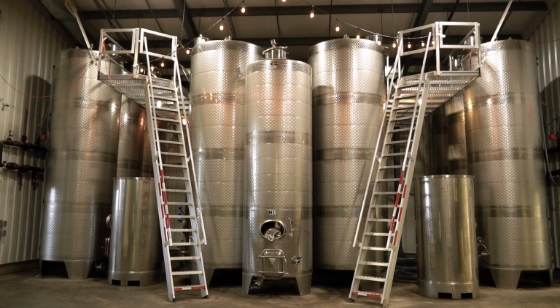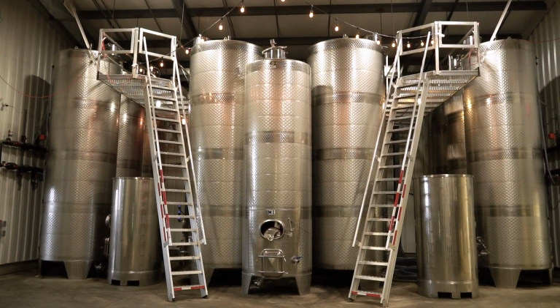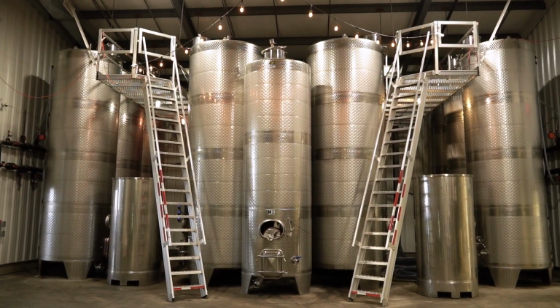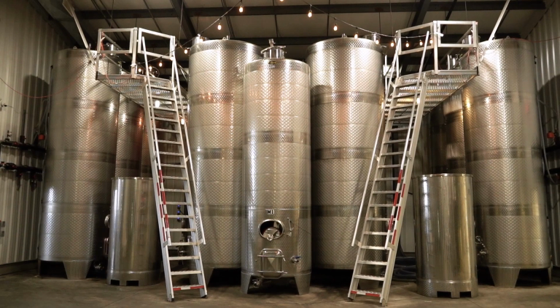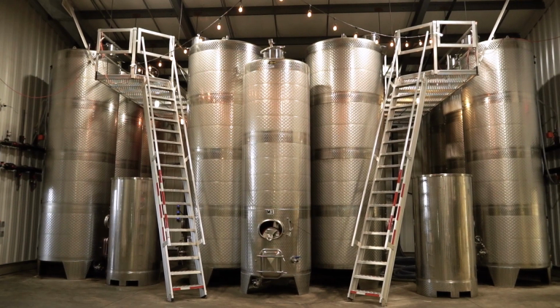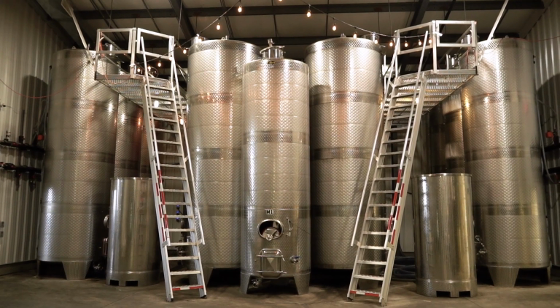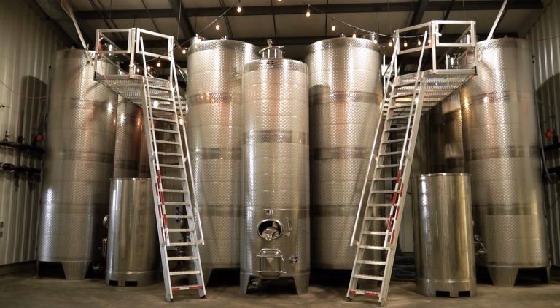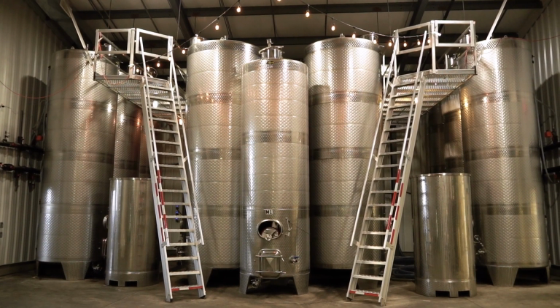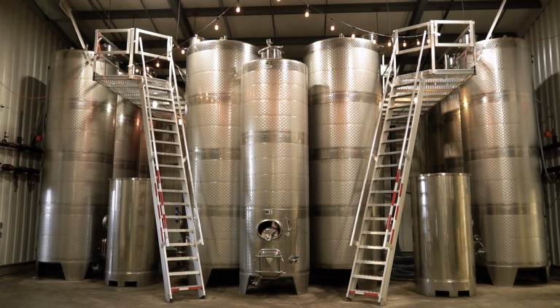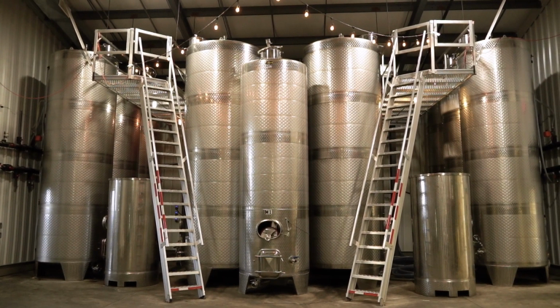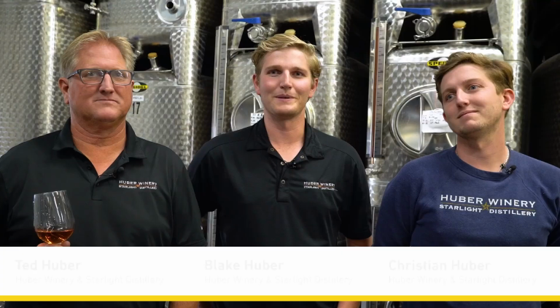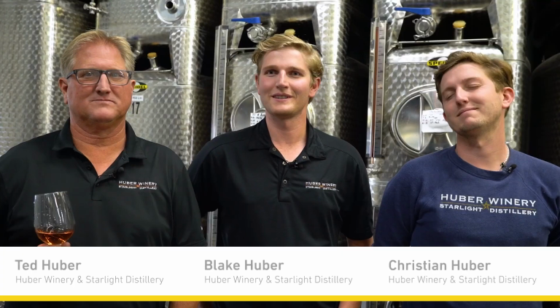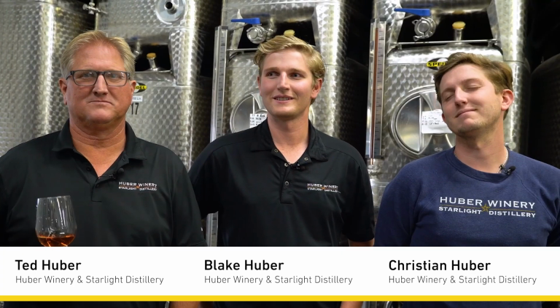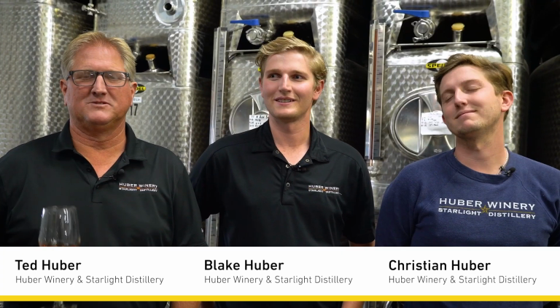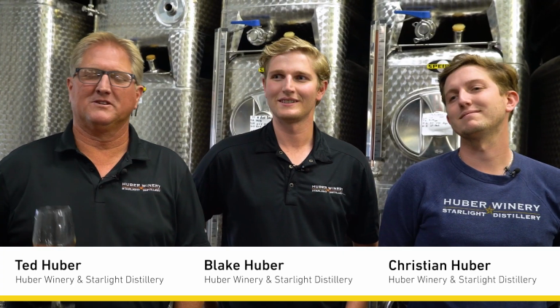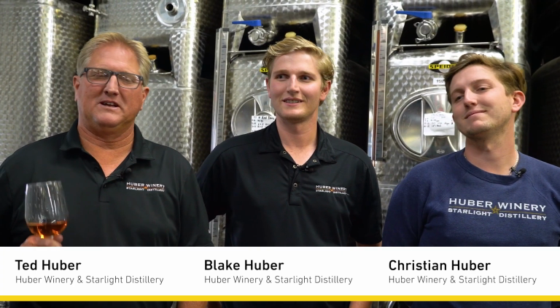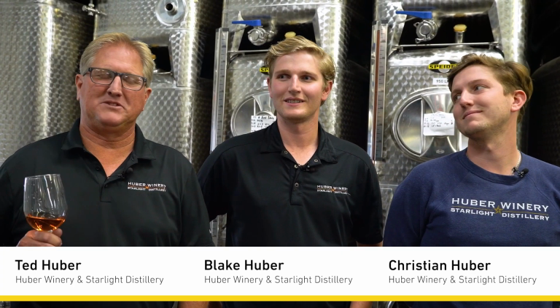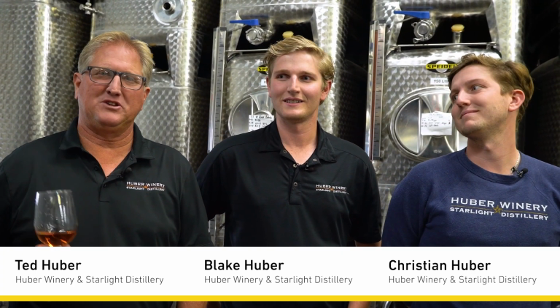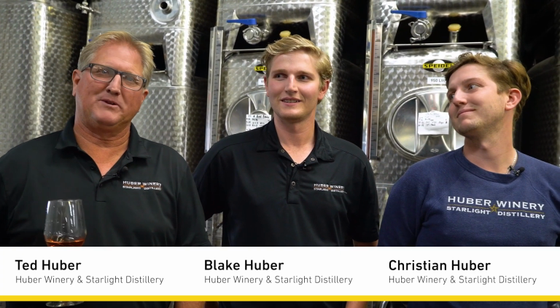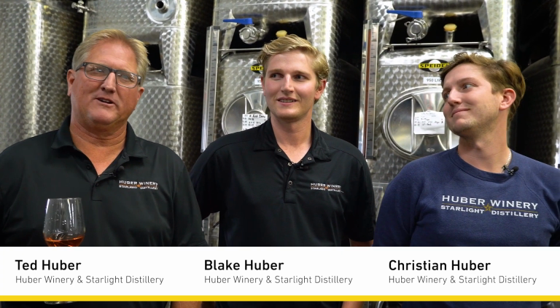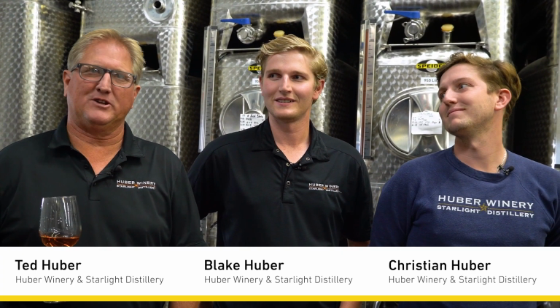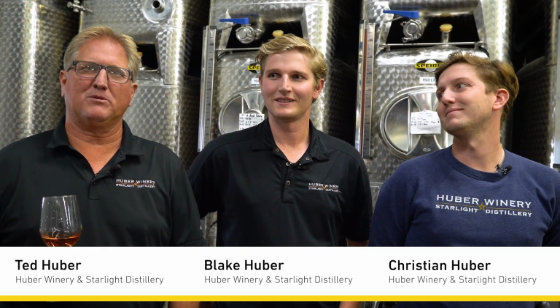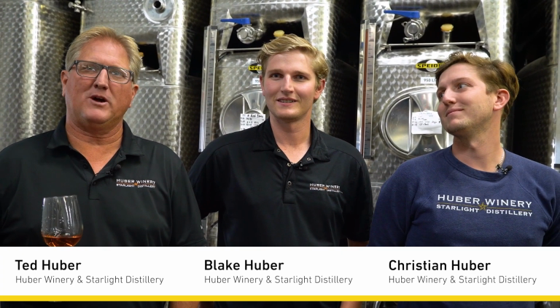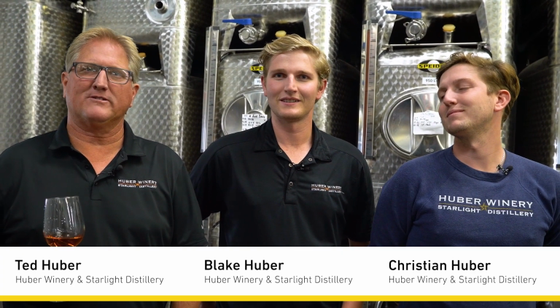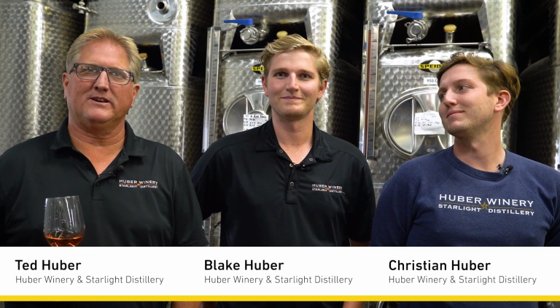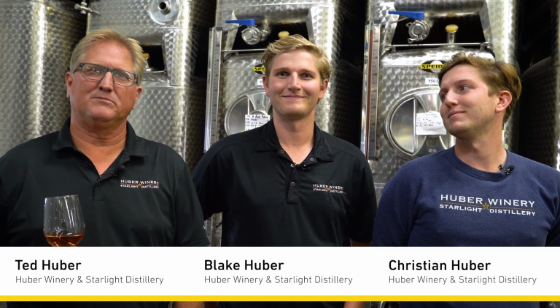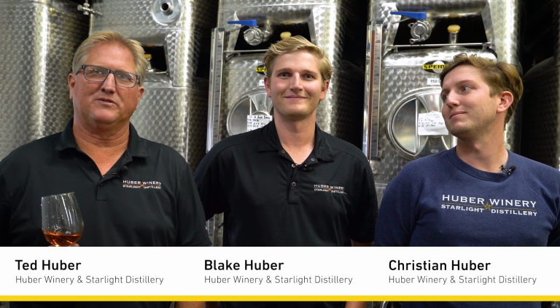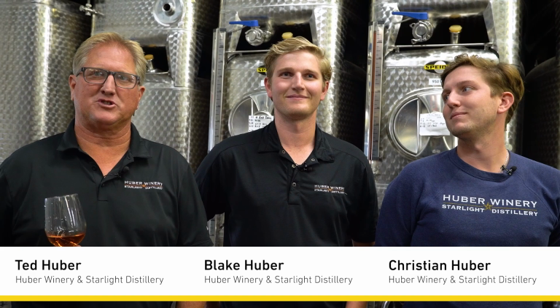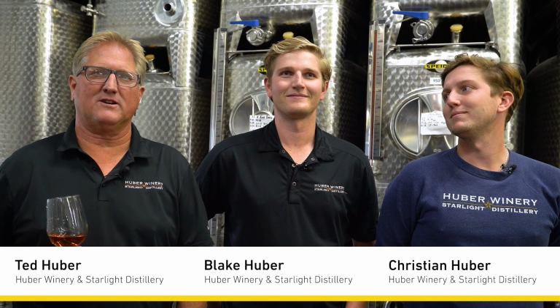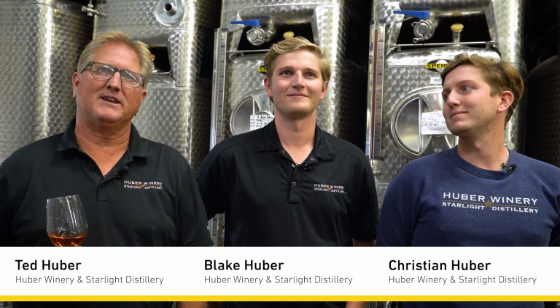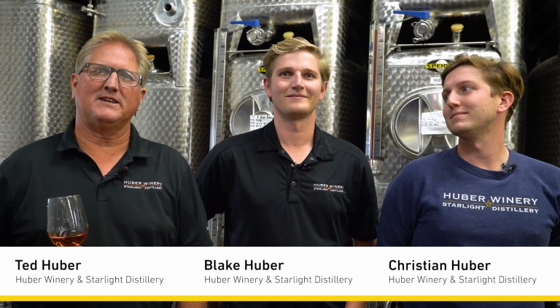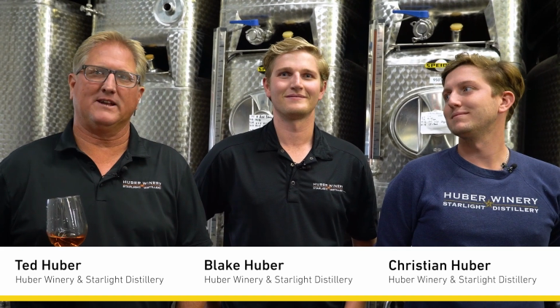My name is Christian Huber. I'm Blake Huber. I'm Ted Huber here at Huber Winery in beautiful Starlight, Indiana.